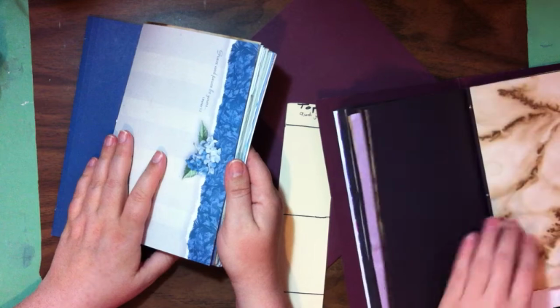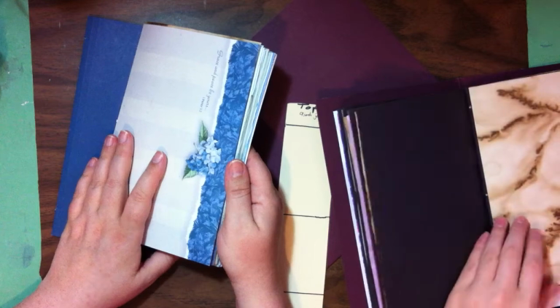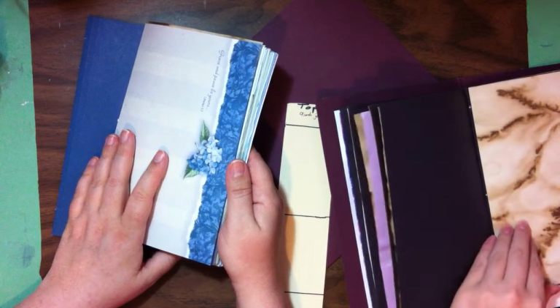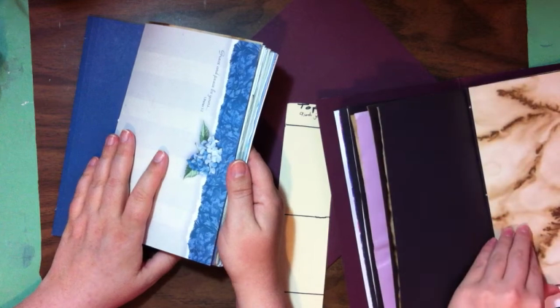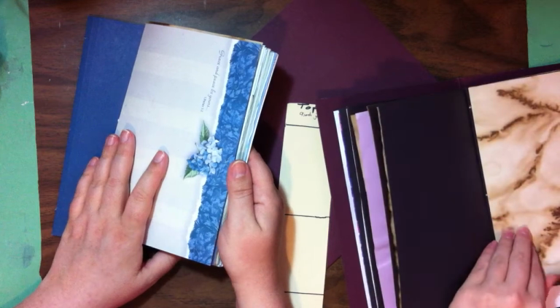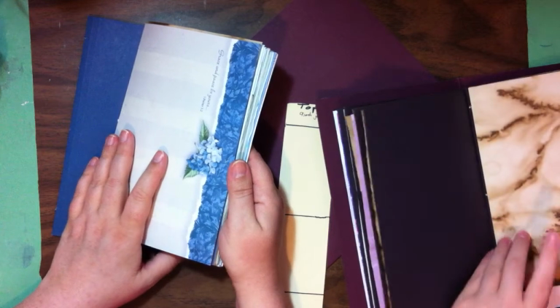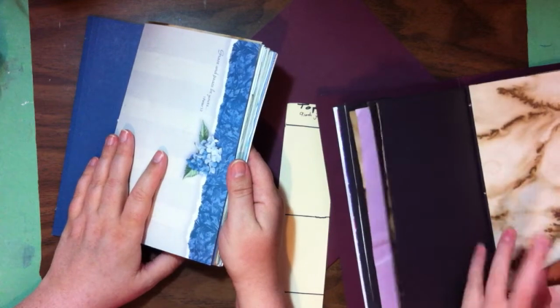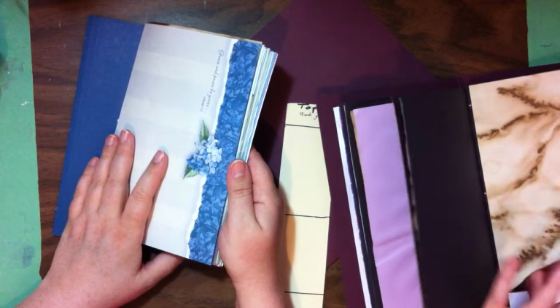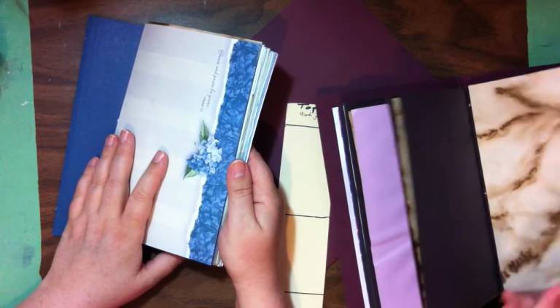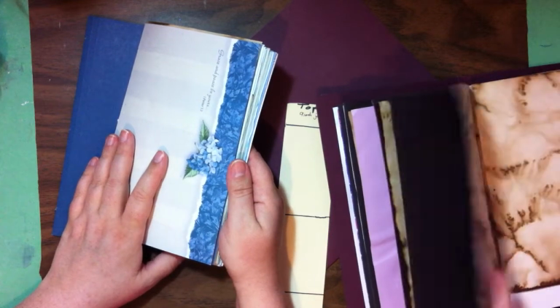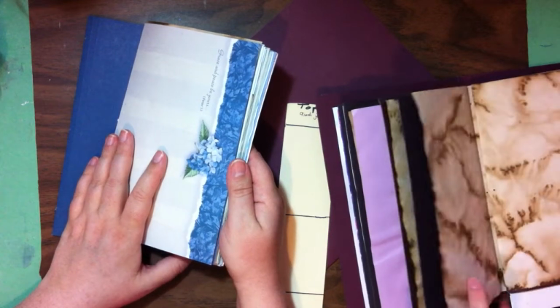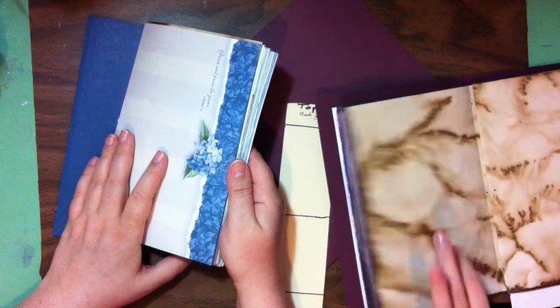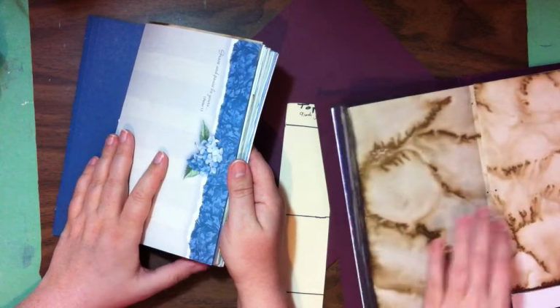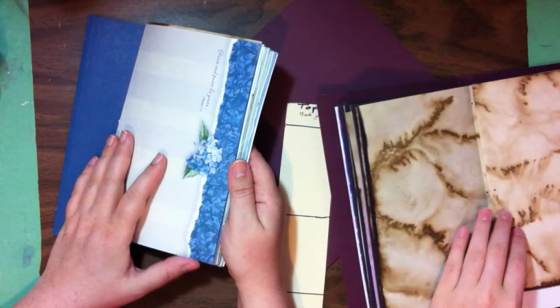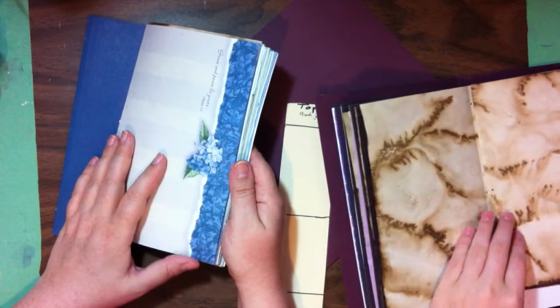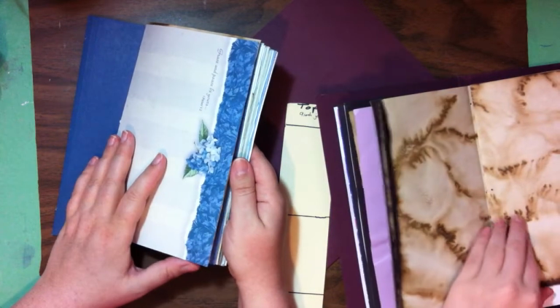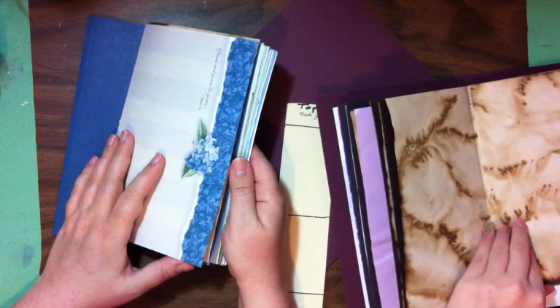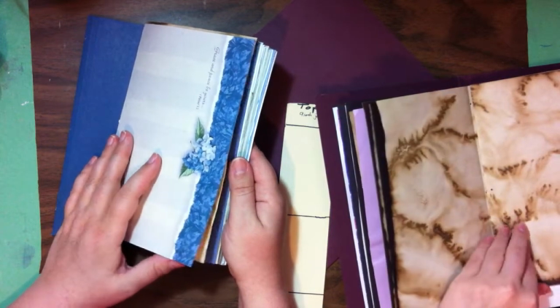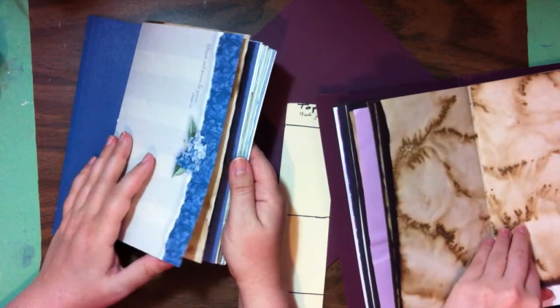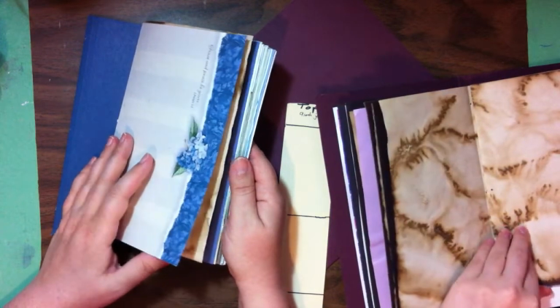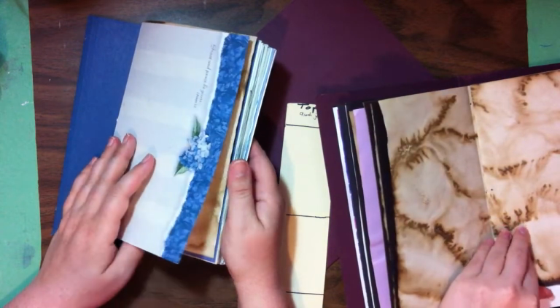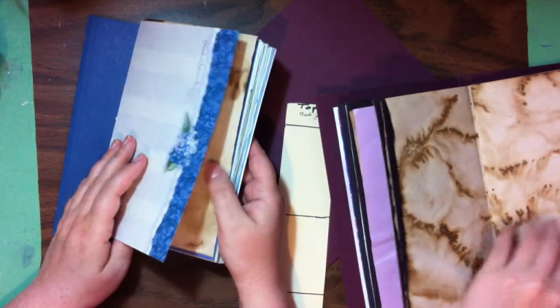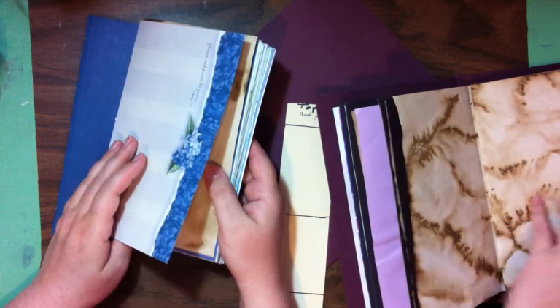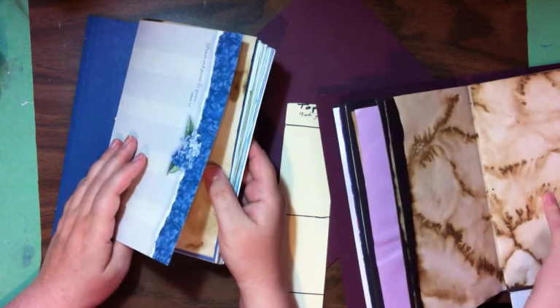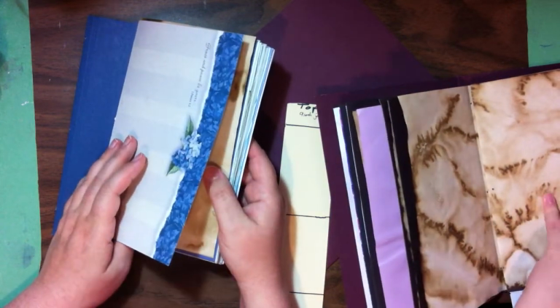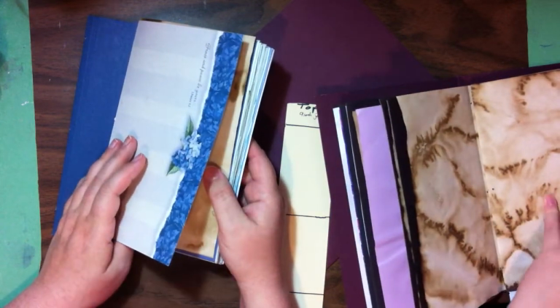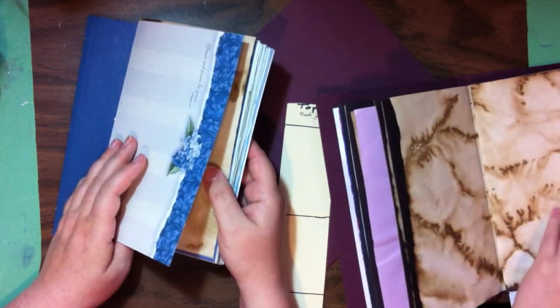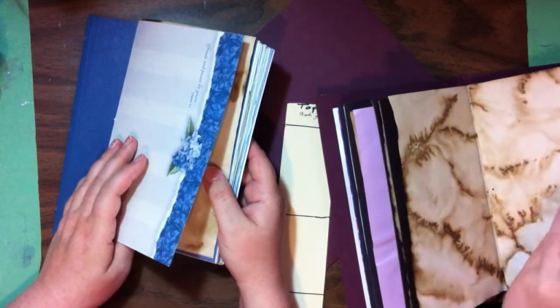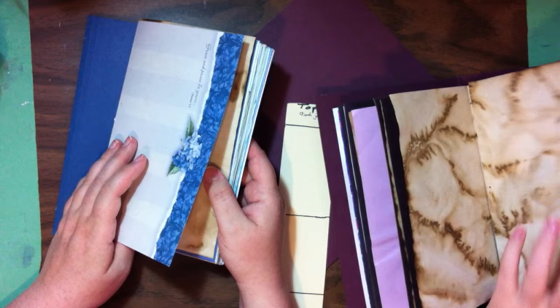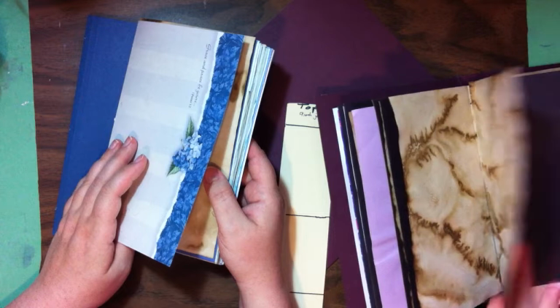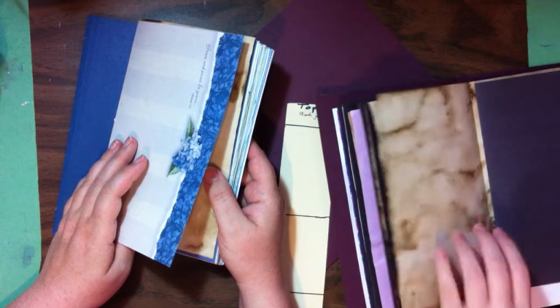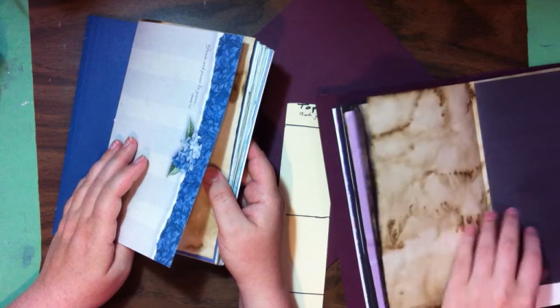Rachel's just flipping through to make sure she has her pages in the right order. We'll actually make the holes together.